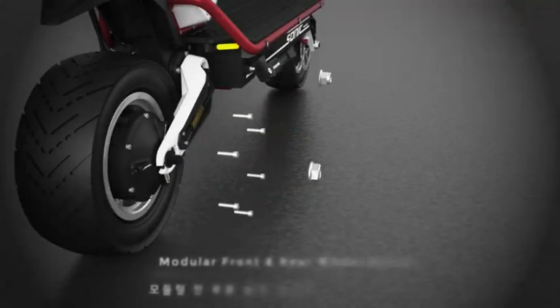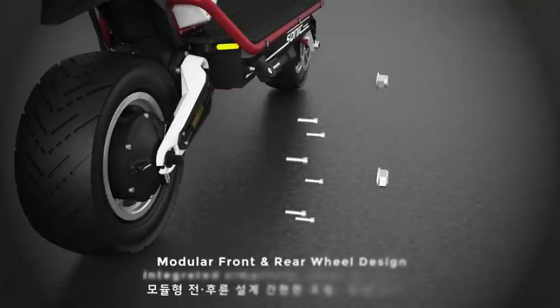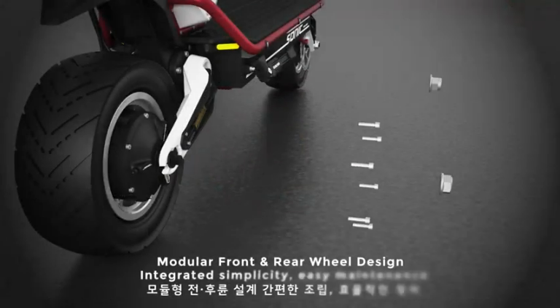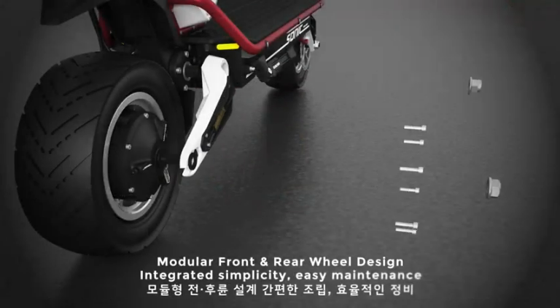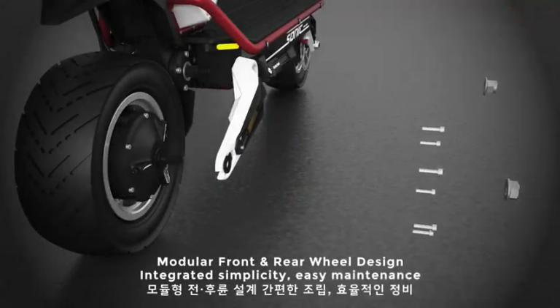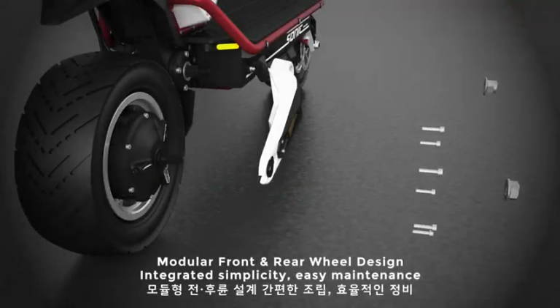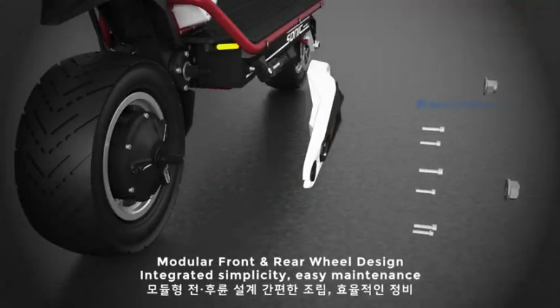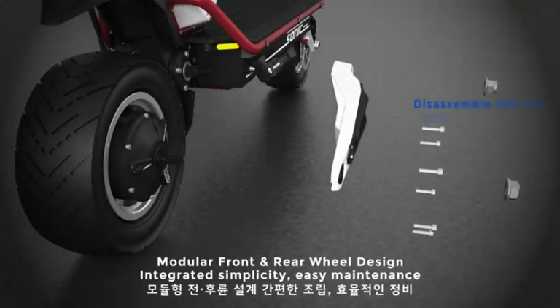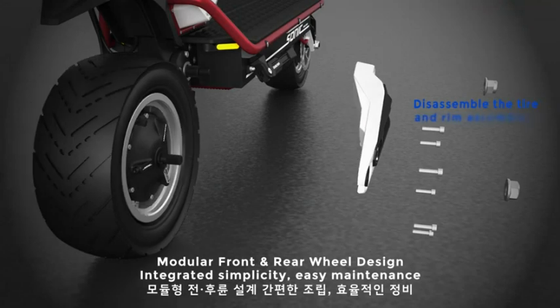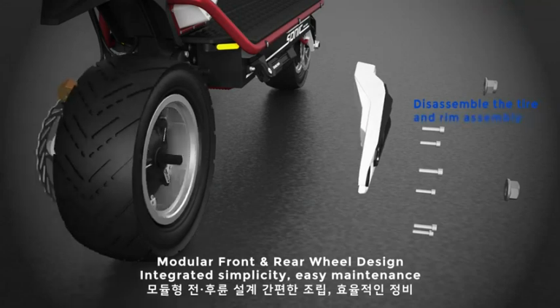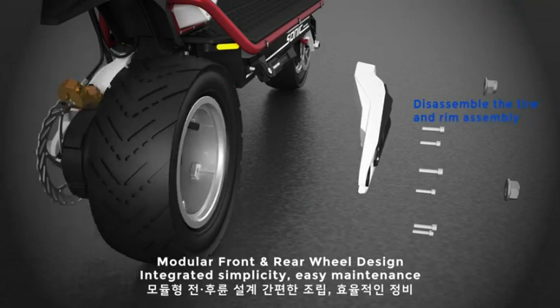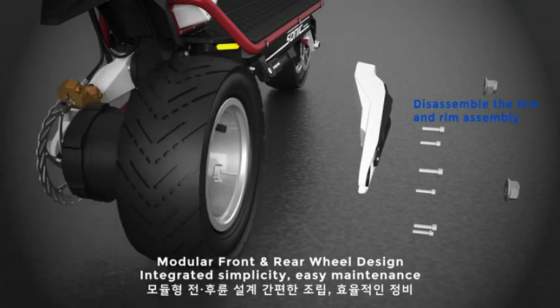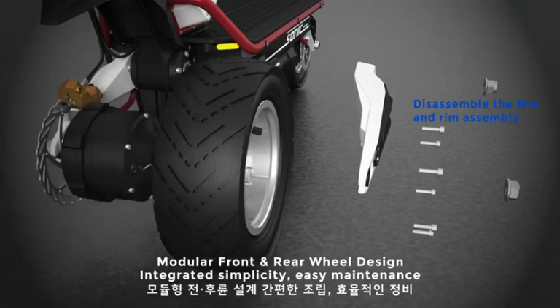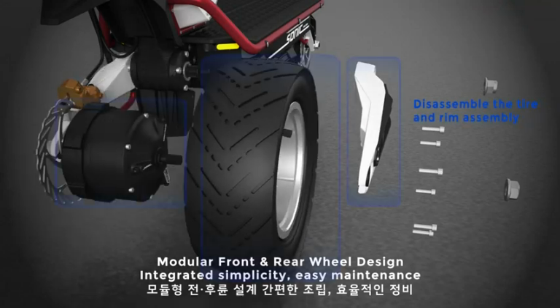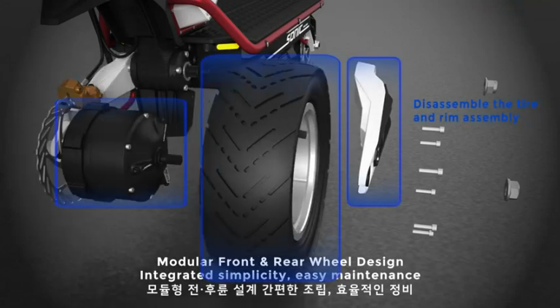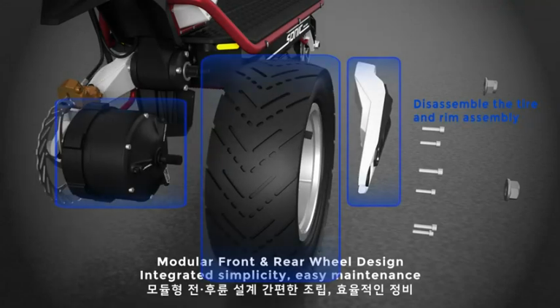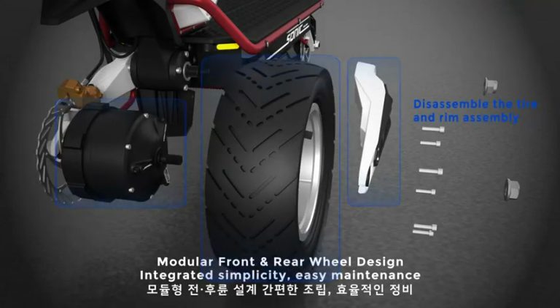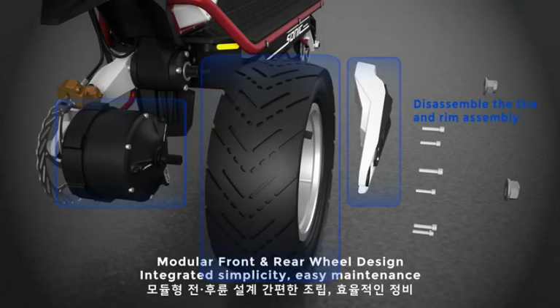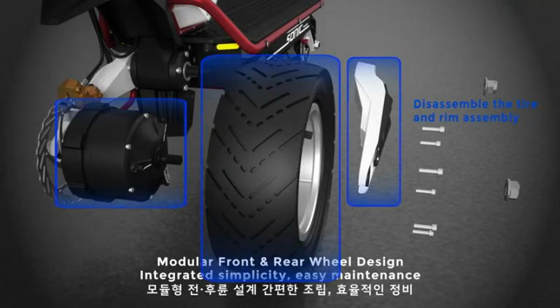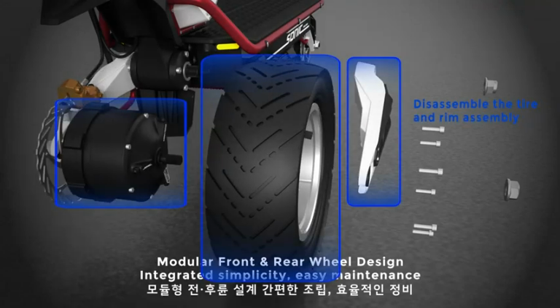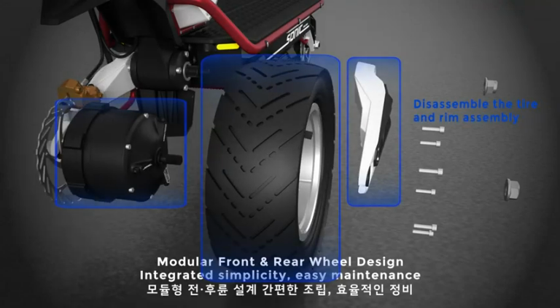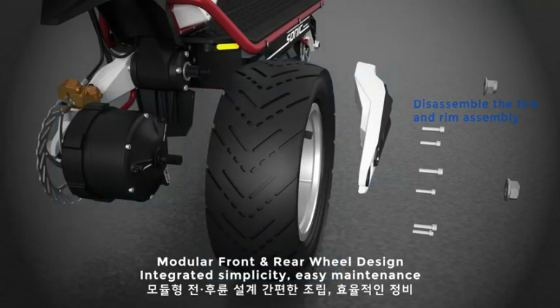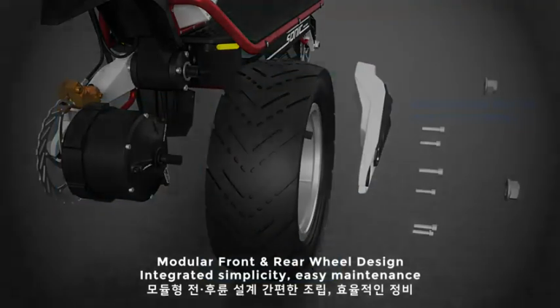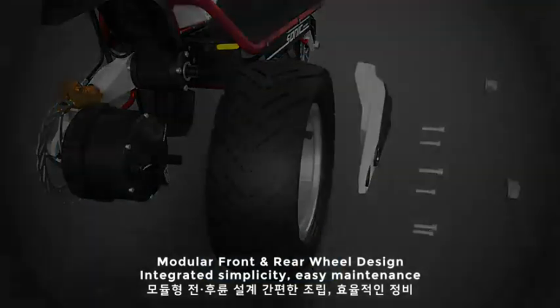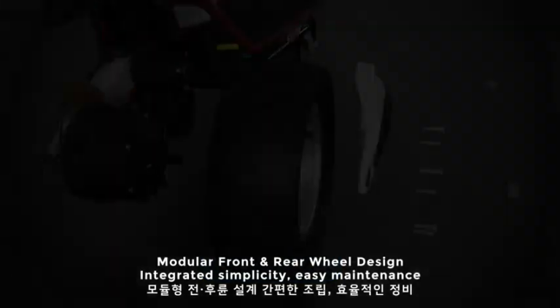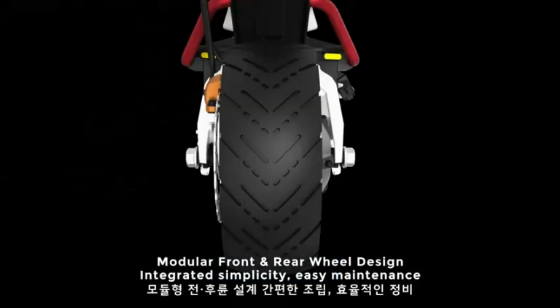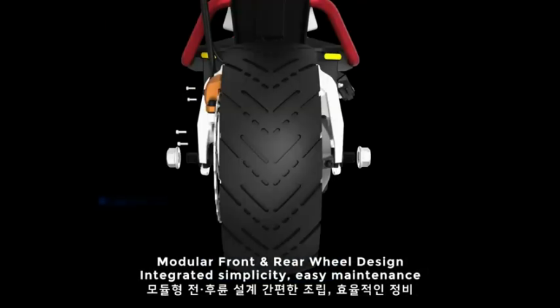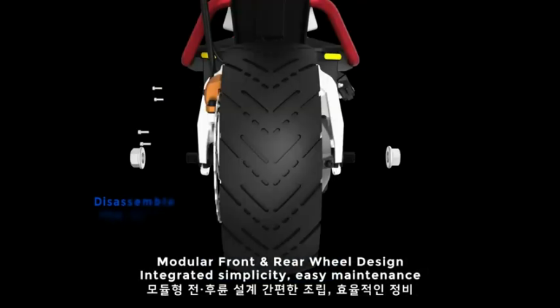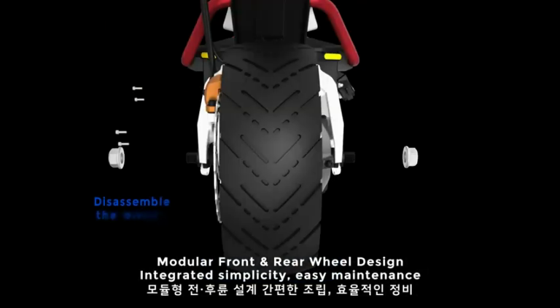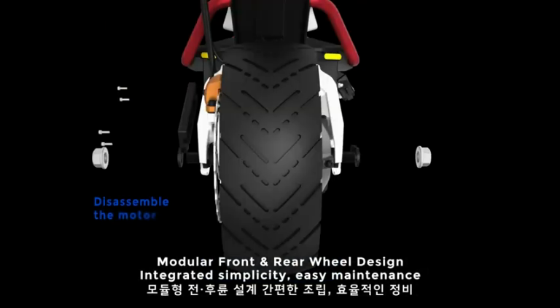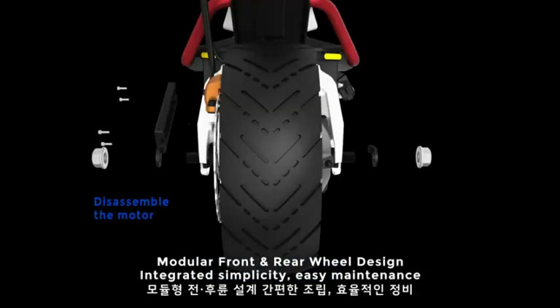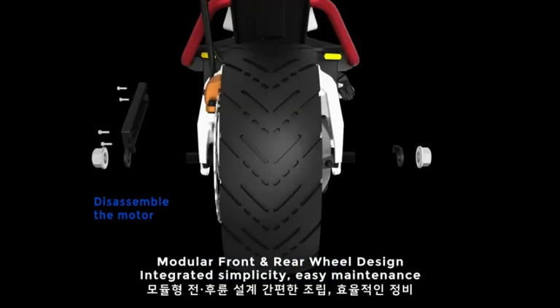Modular front and rear wheel design — integrated simplicity for easy maintenance.